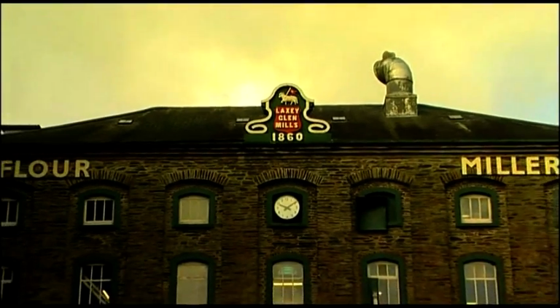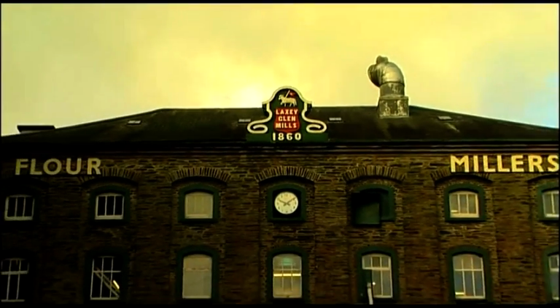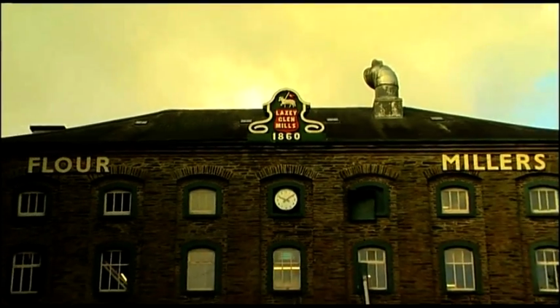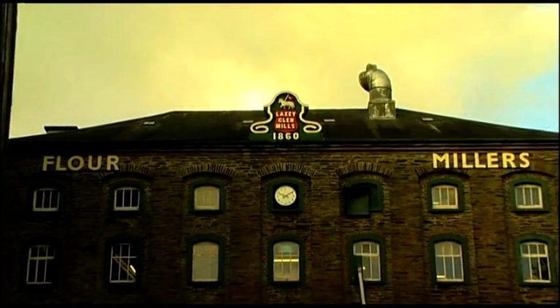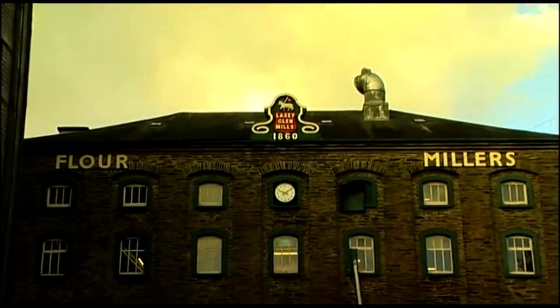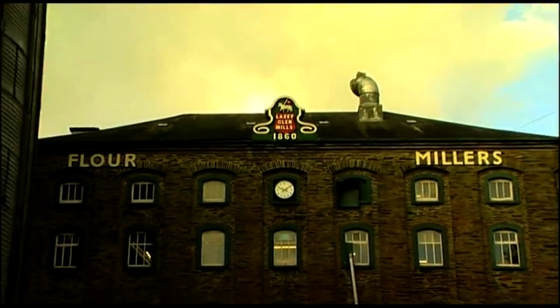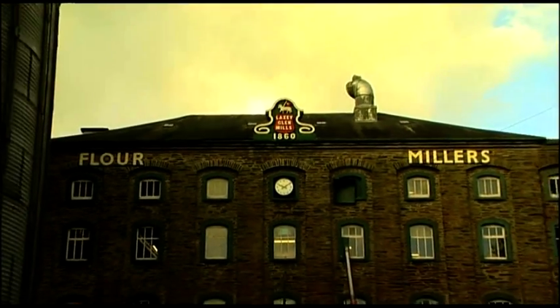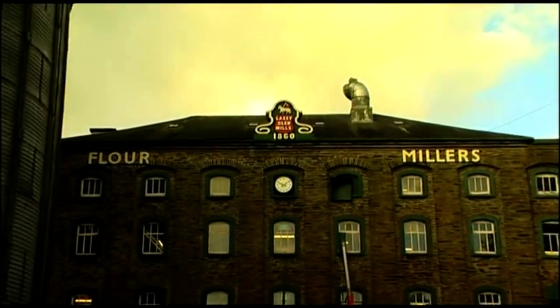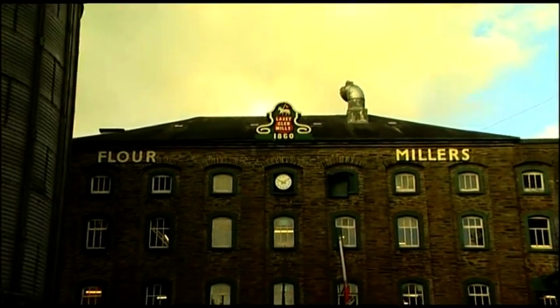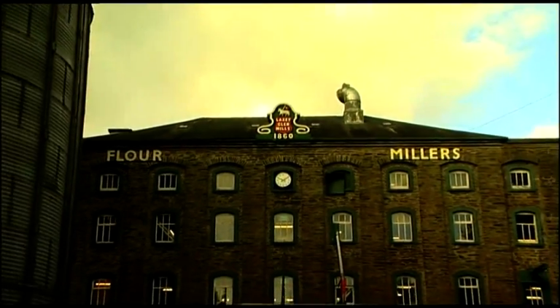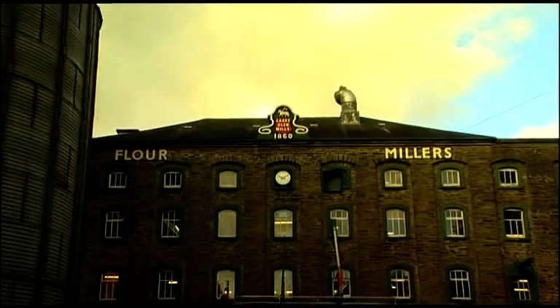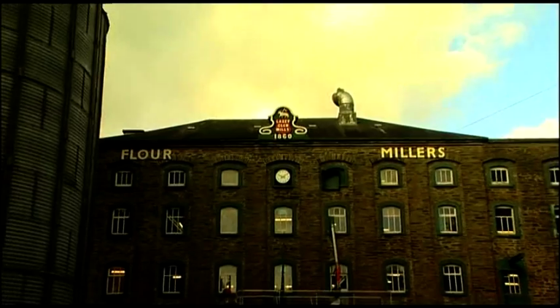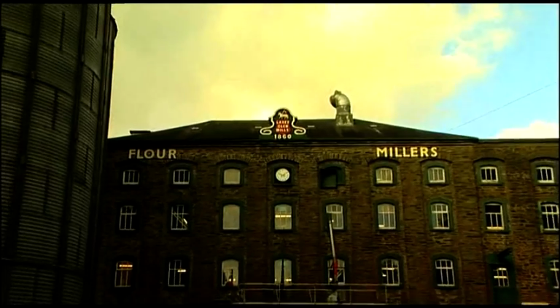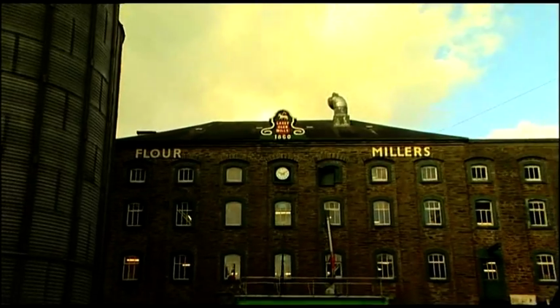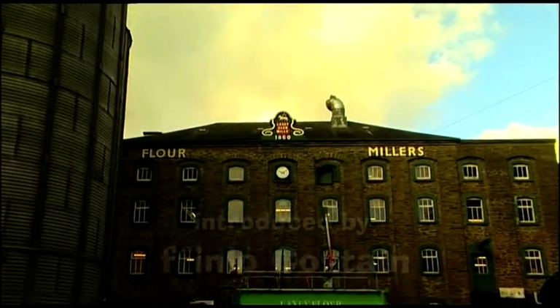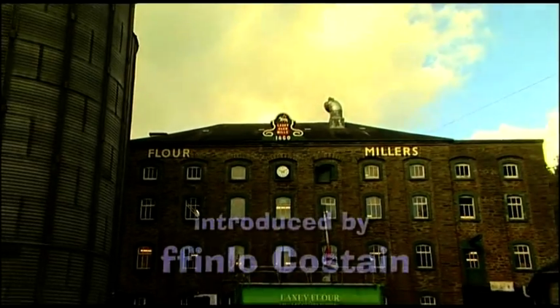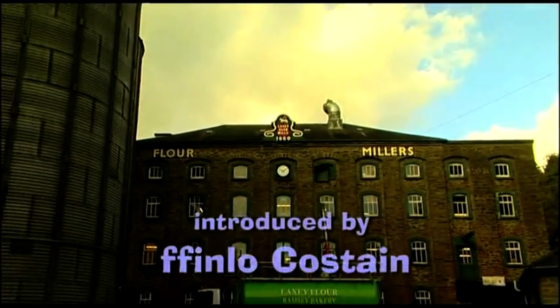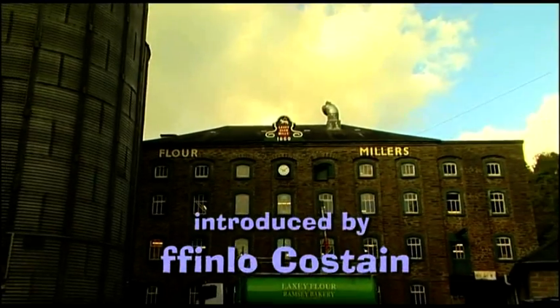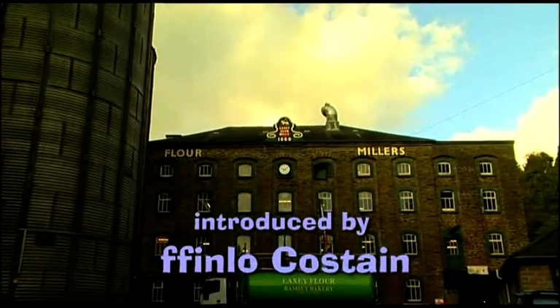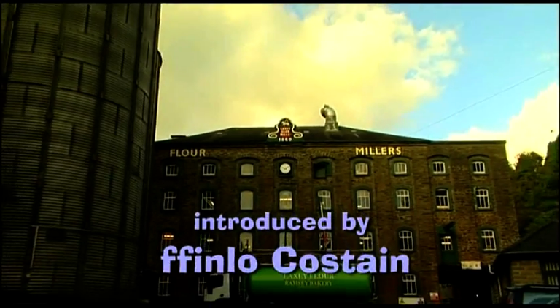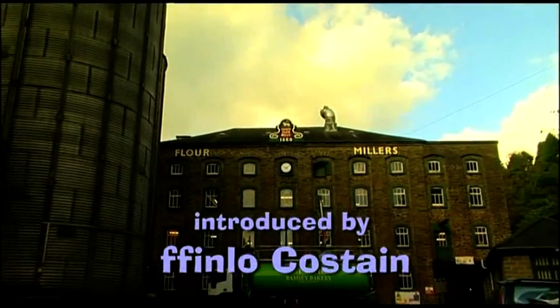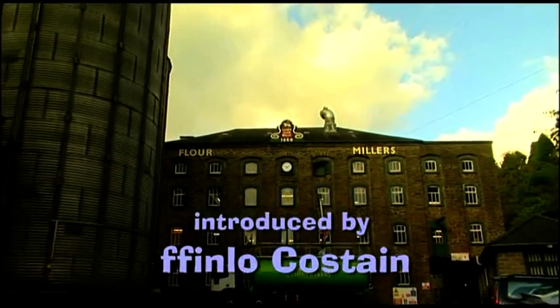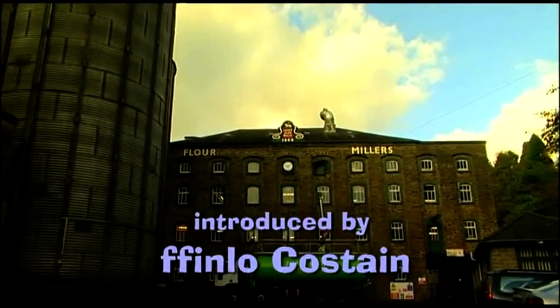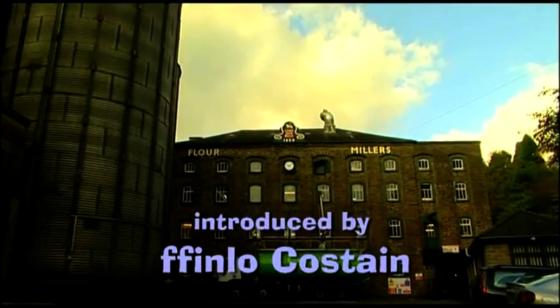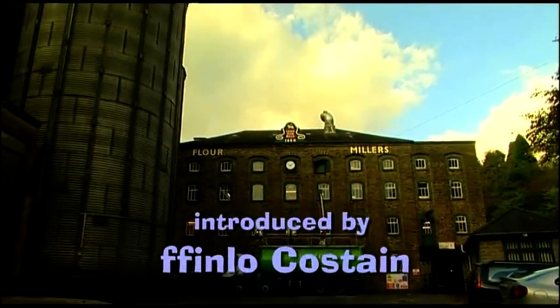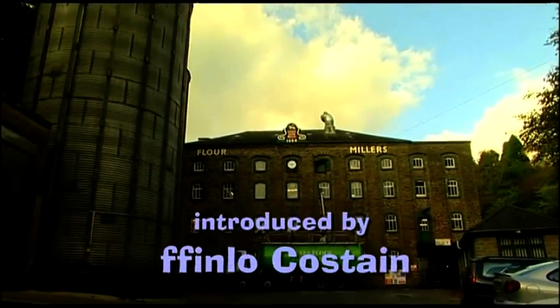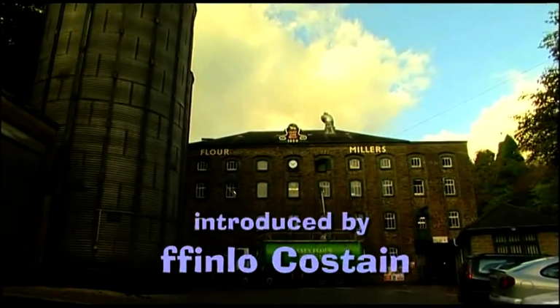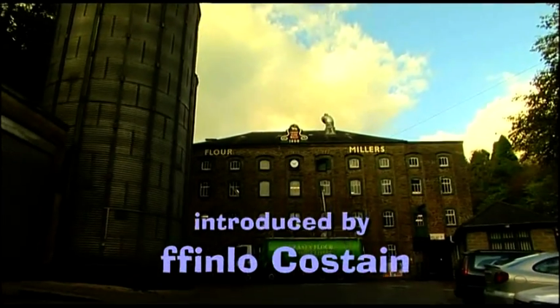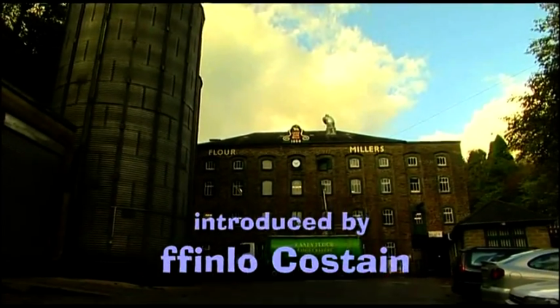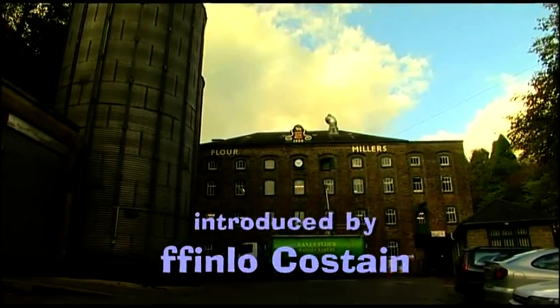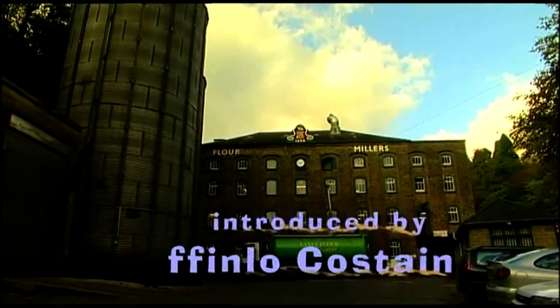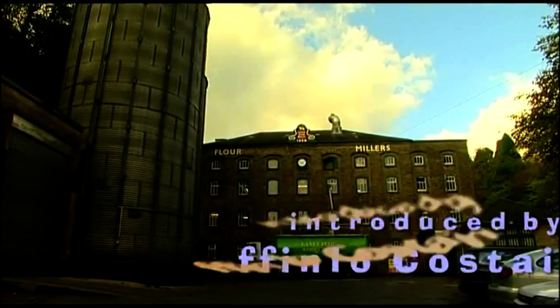In this film, we're visiting Laxey Glen Mills, where milling wheat has been ground into flour since 1860.